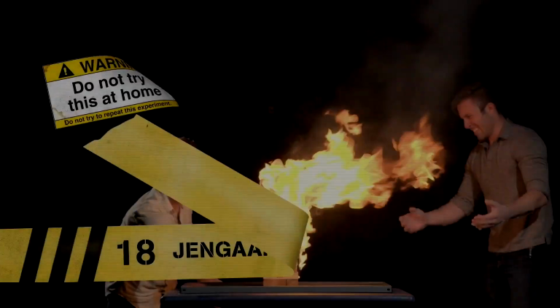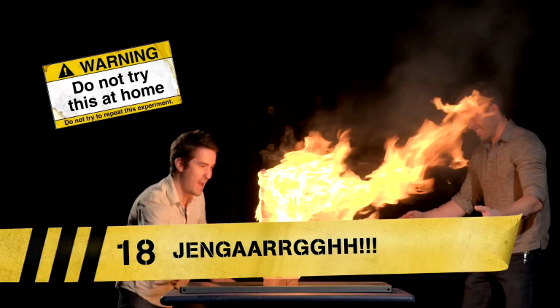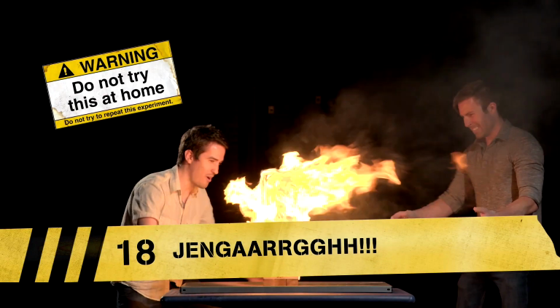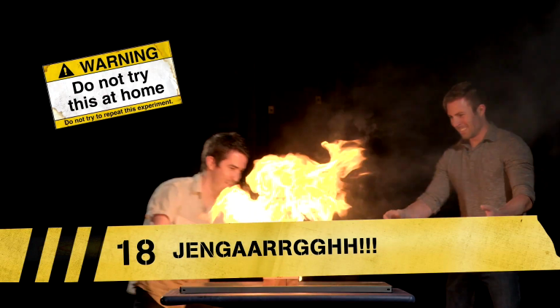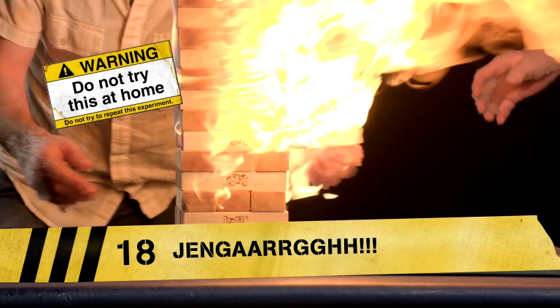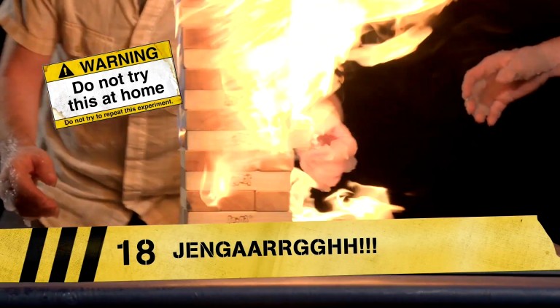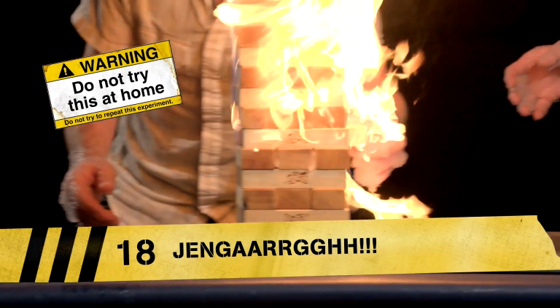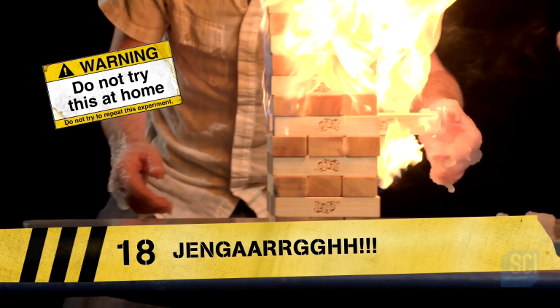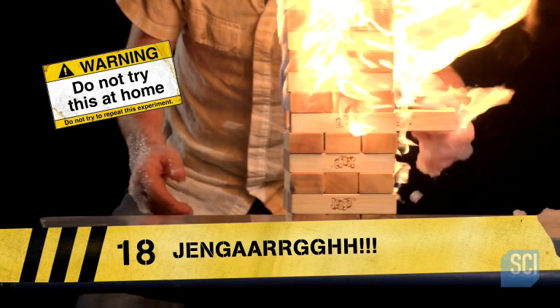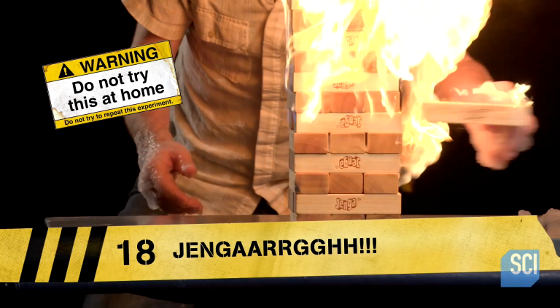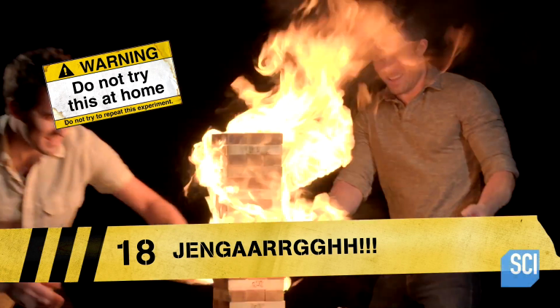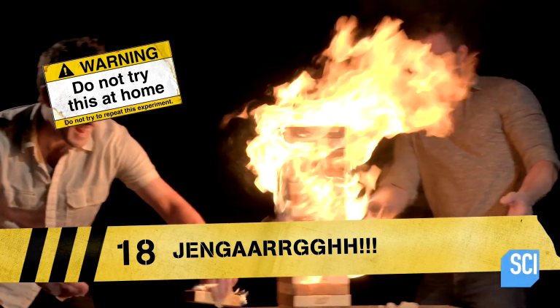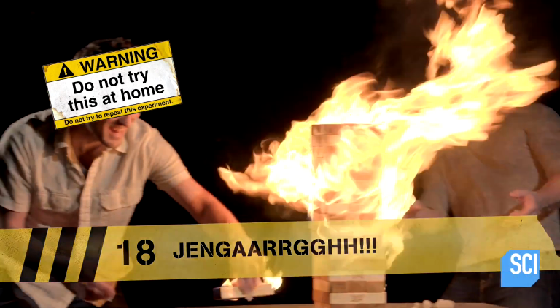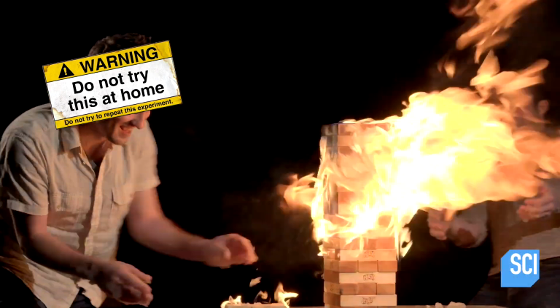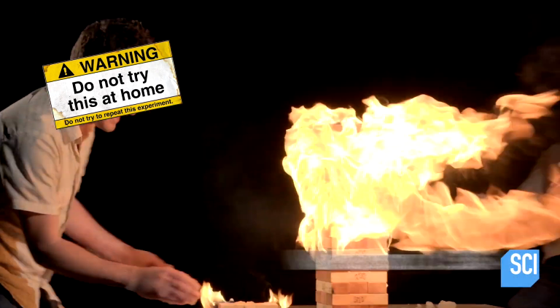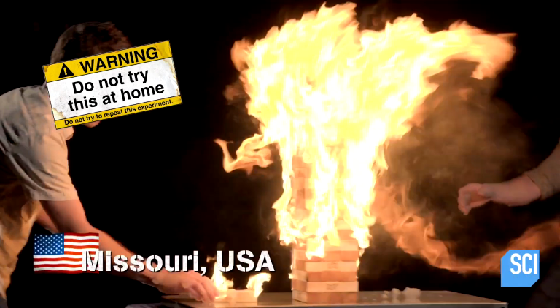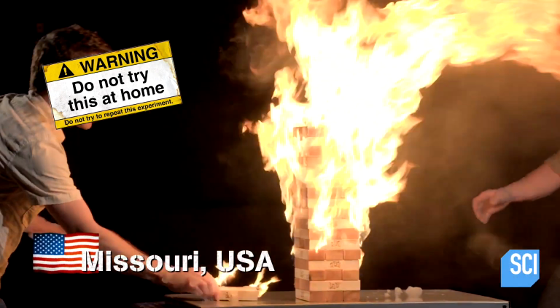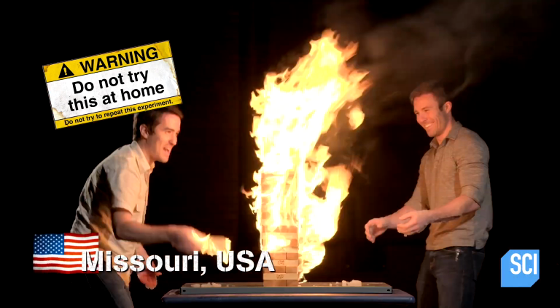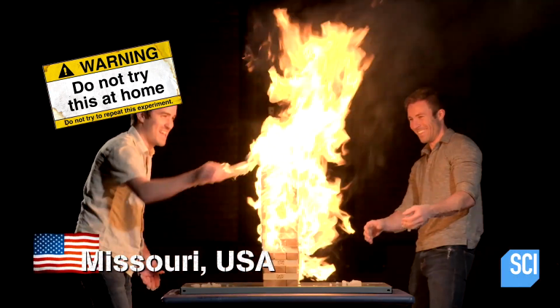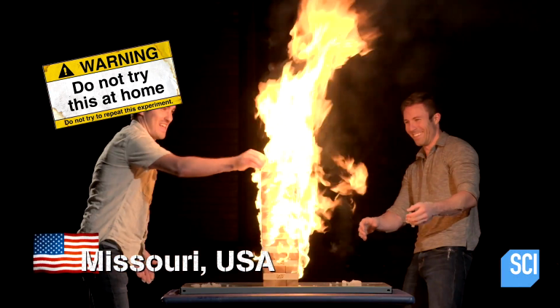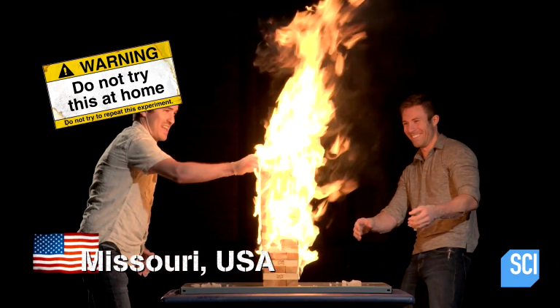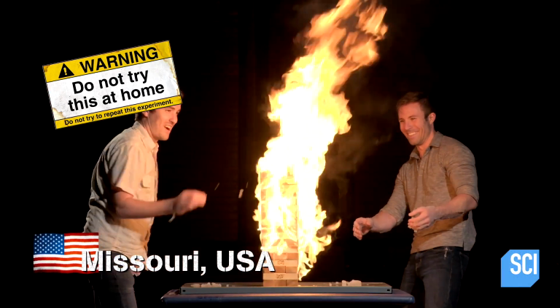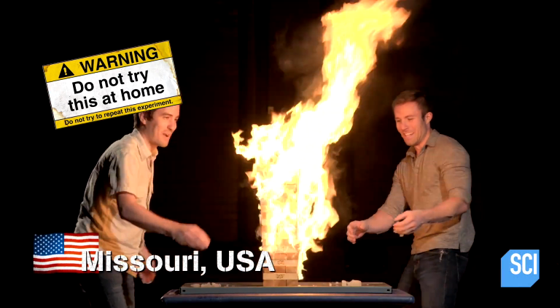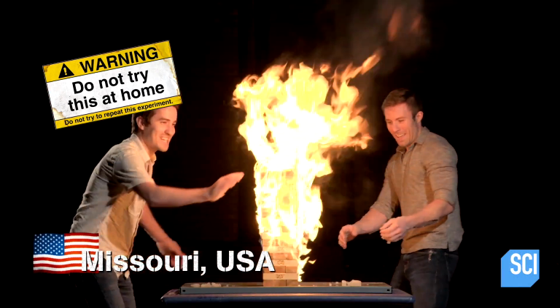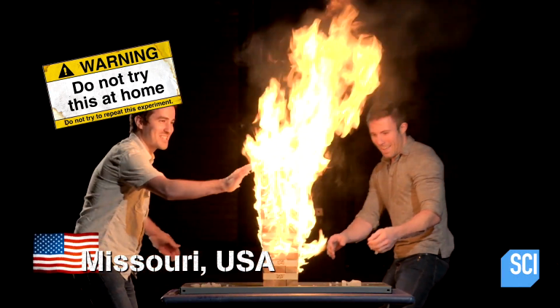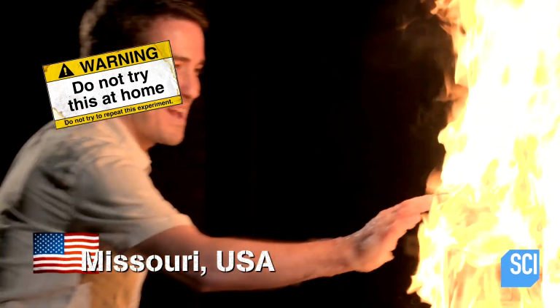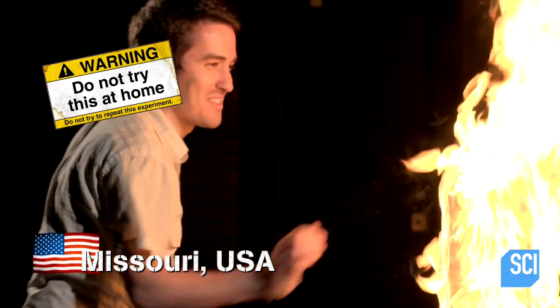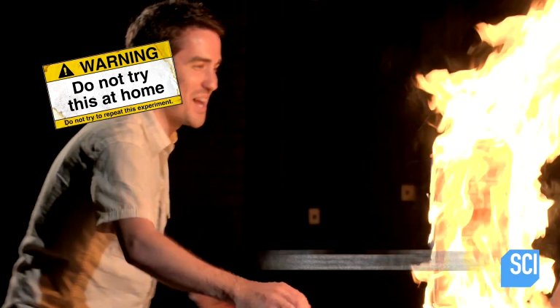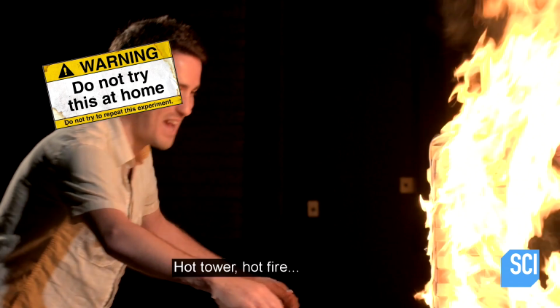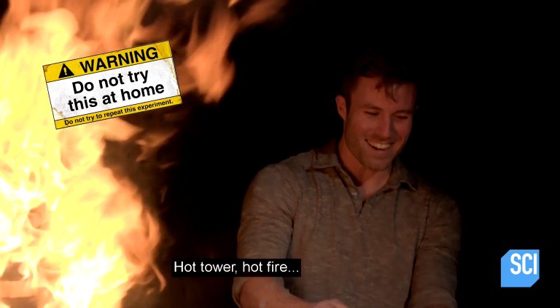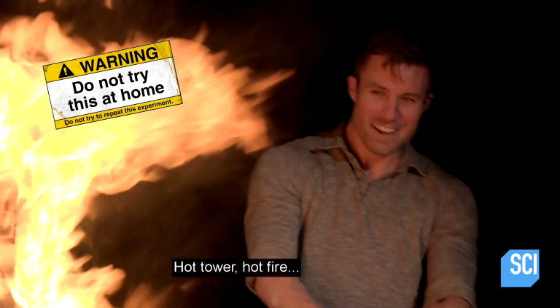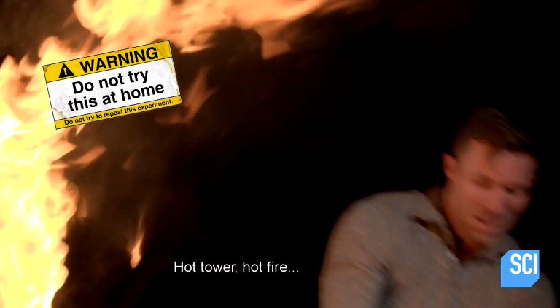St. Louis, Missouri for John and Joy's insane flame game. Oh, do not try this at home. Hot tower.